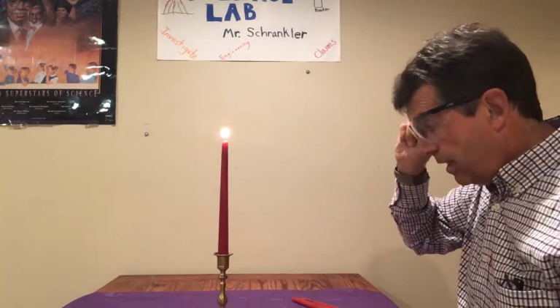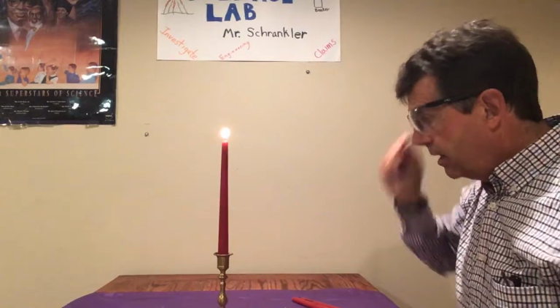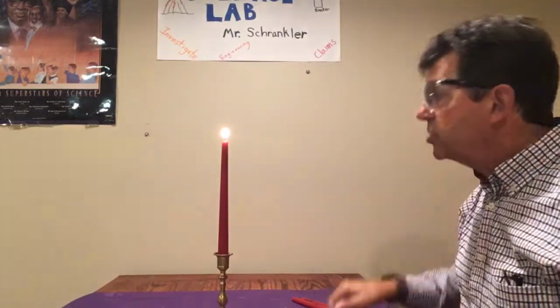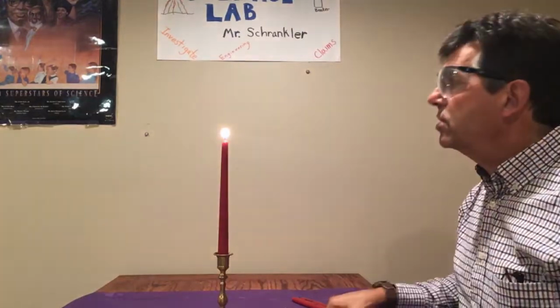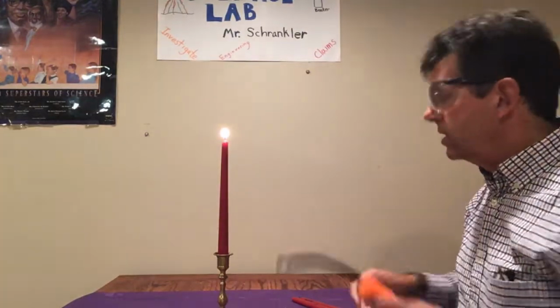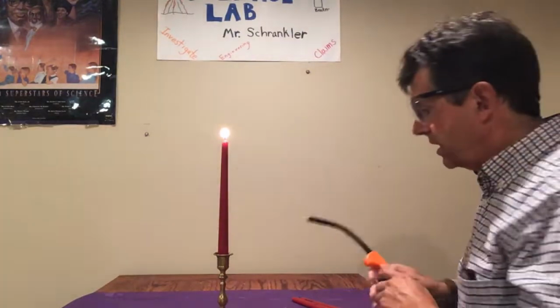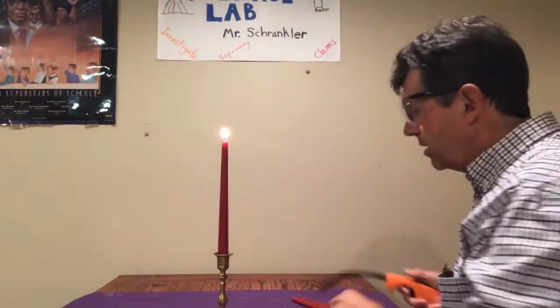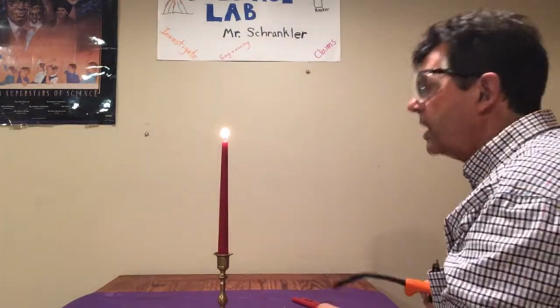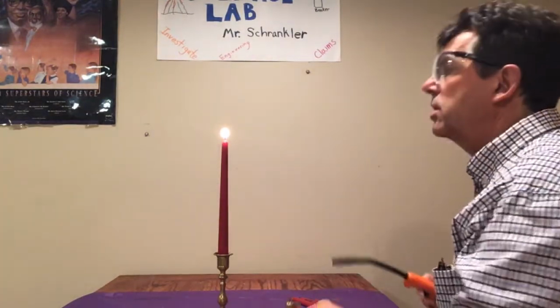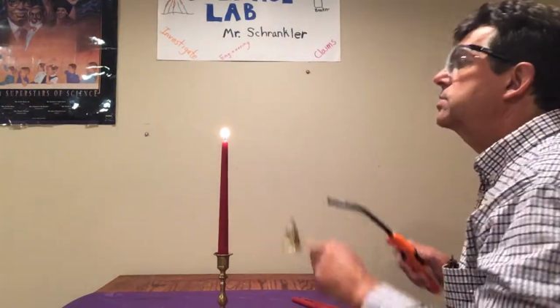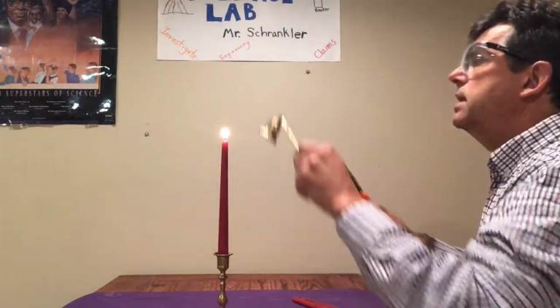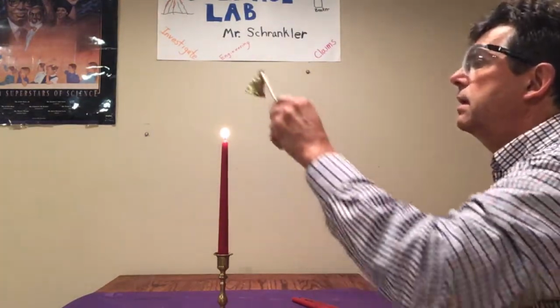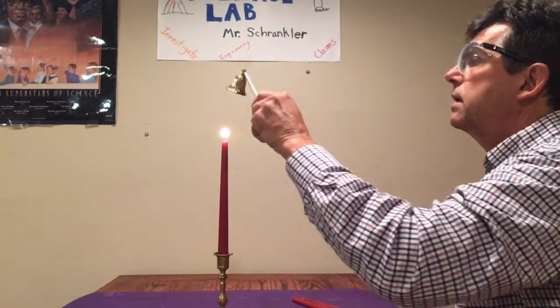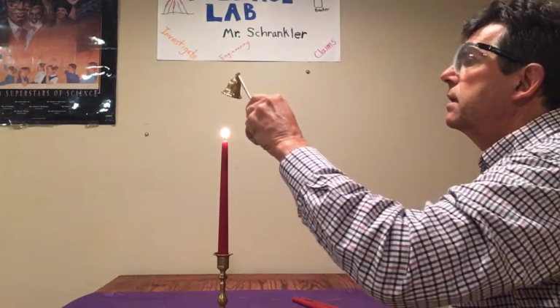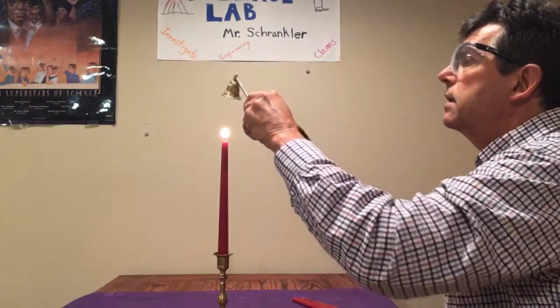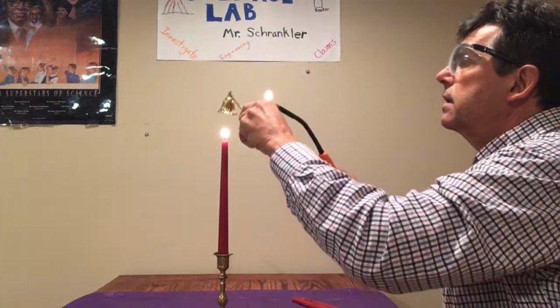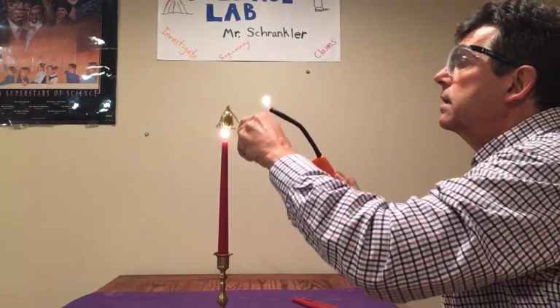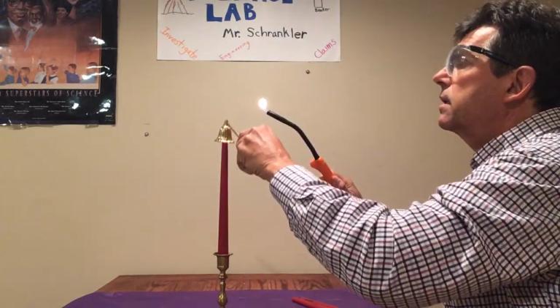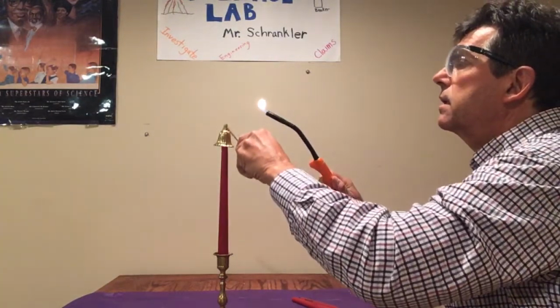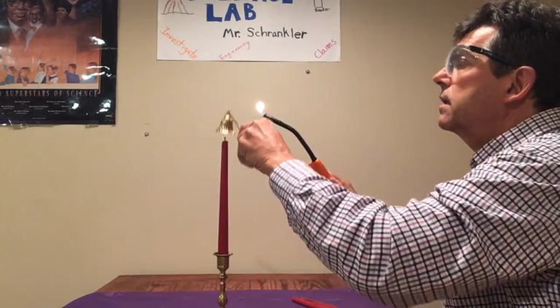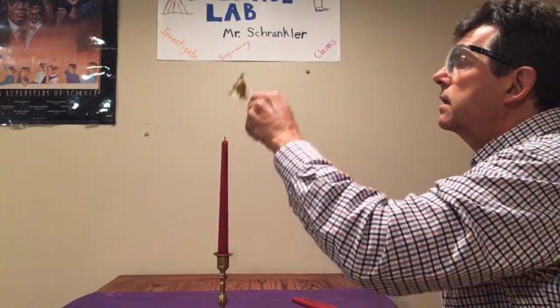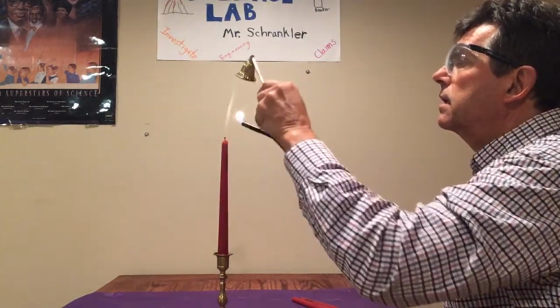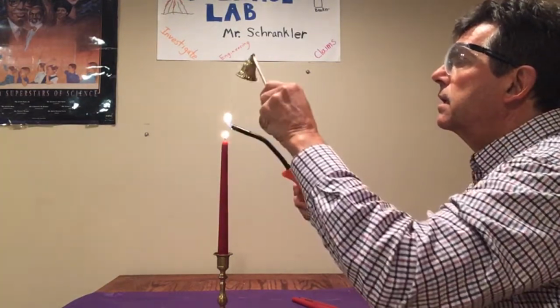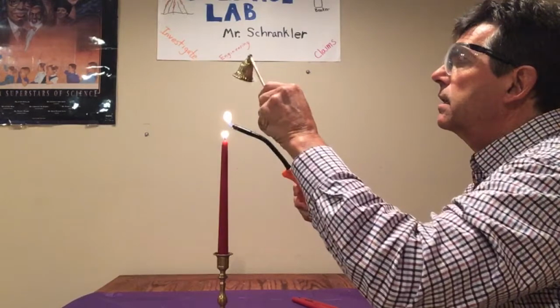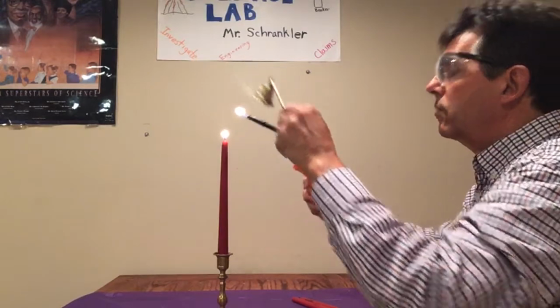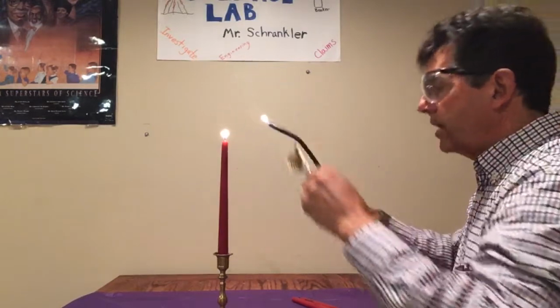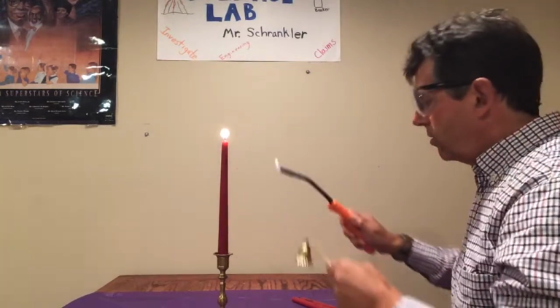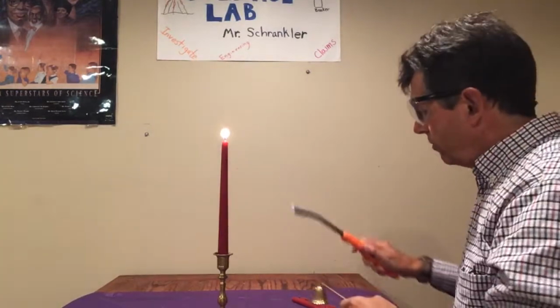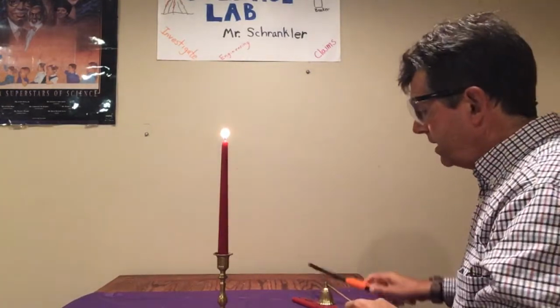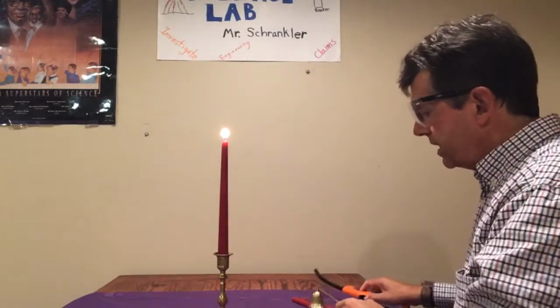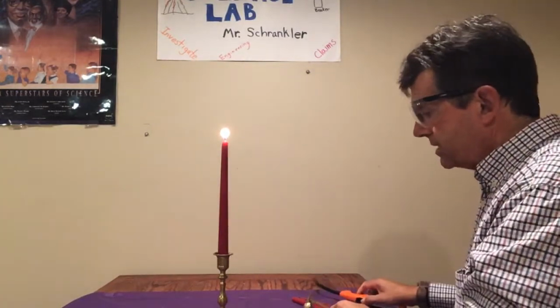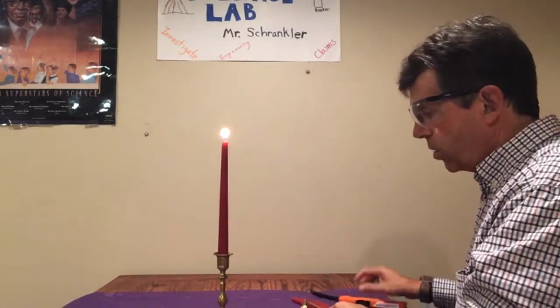Let me show you once again — watch closely. There we go, right into that smoke.